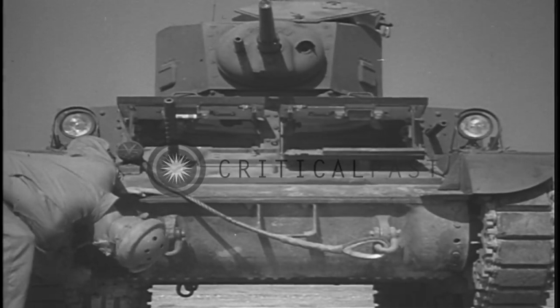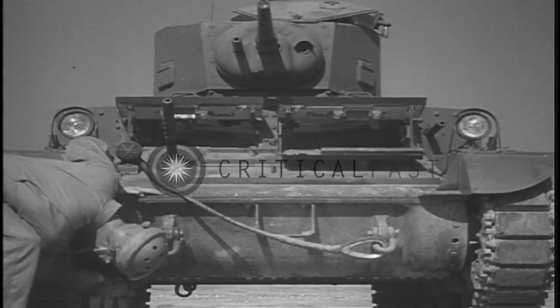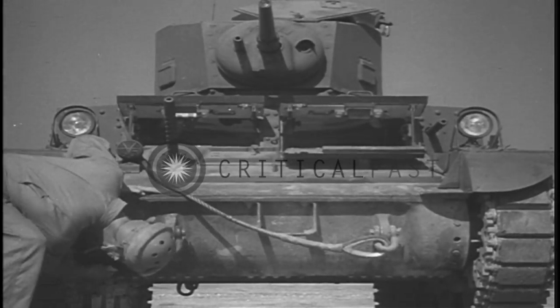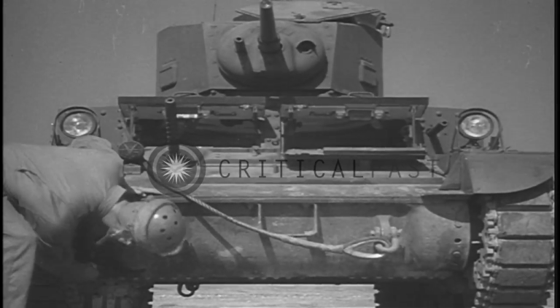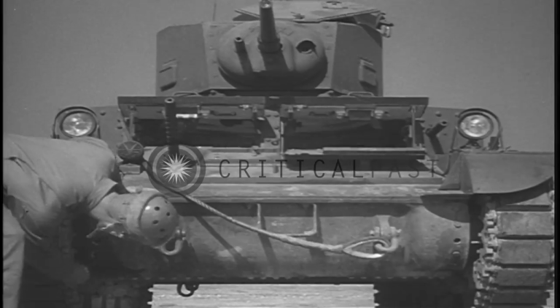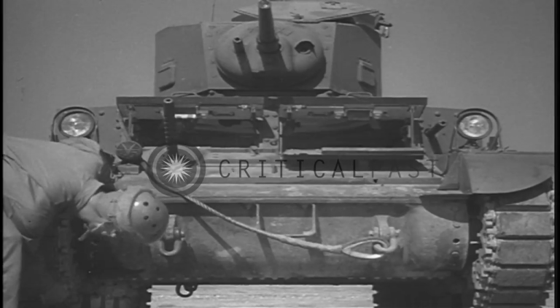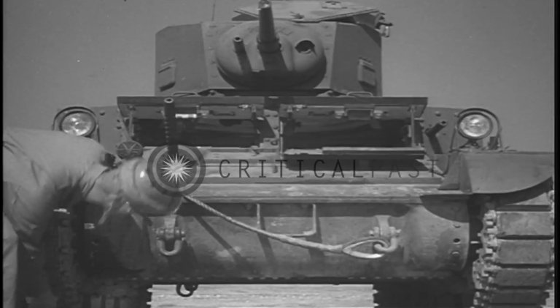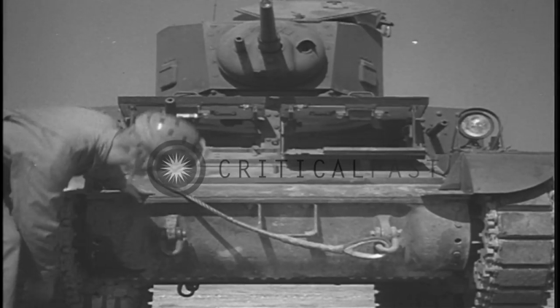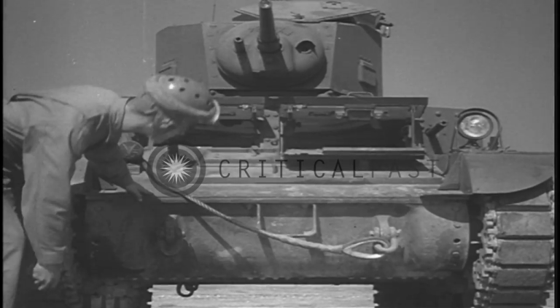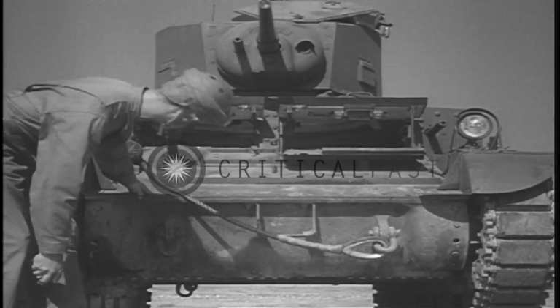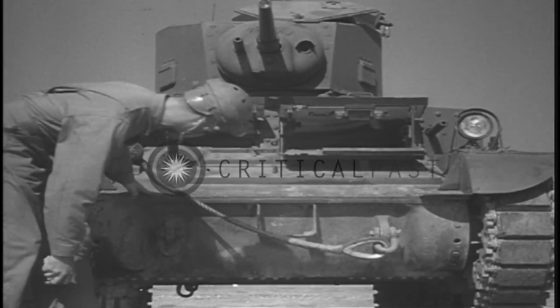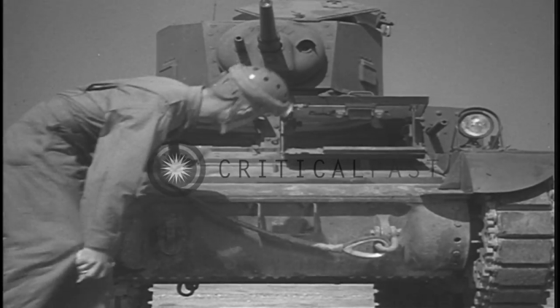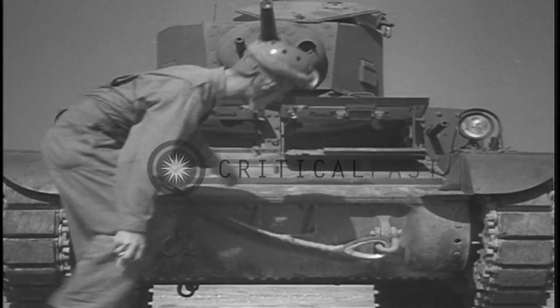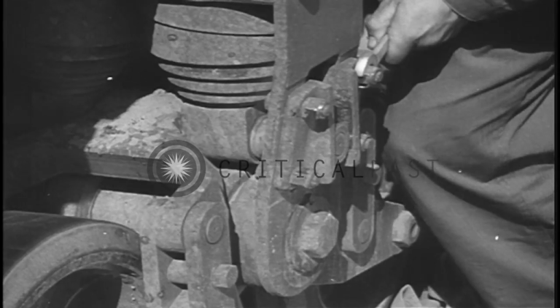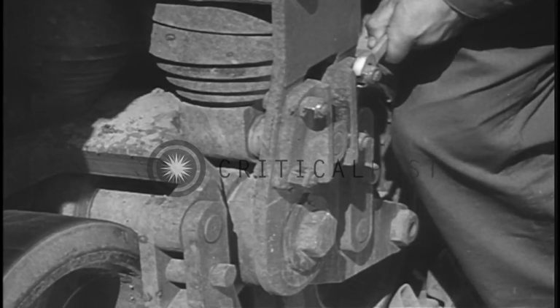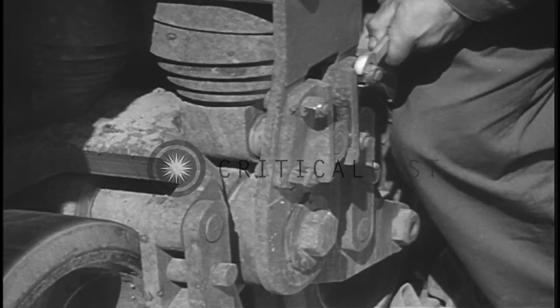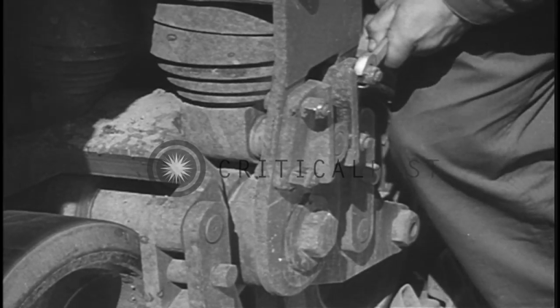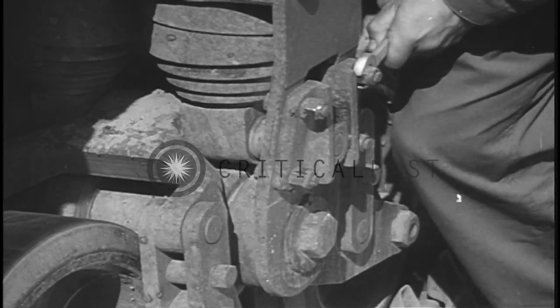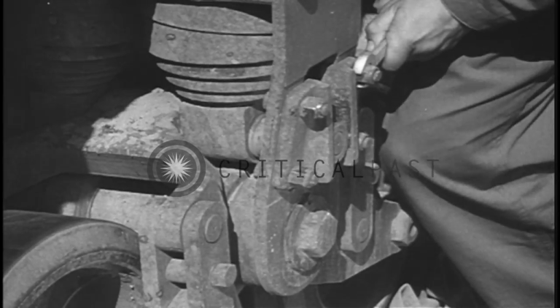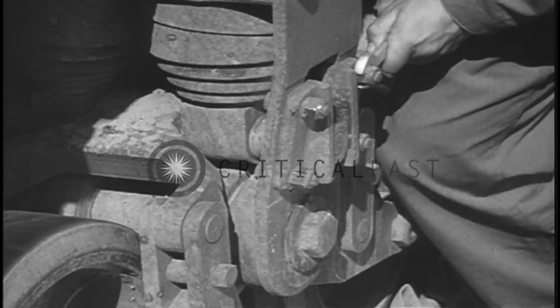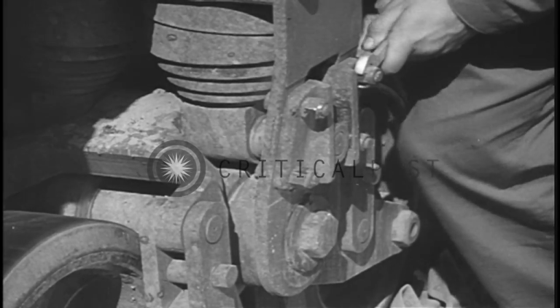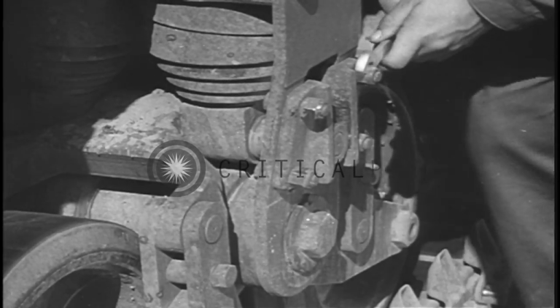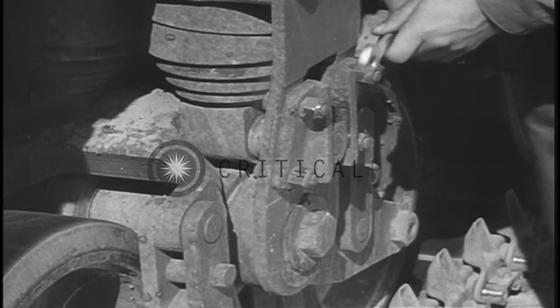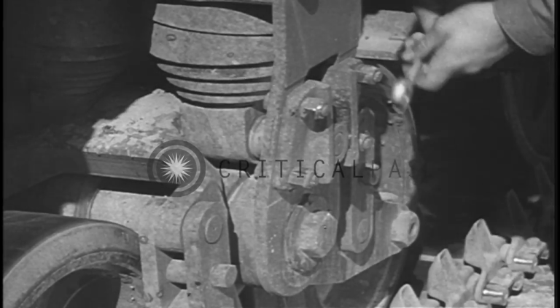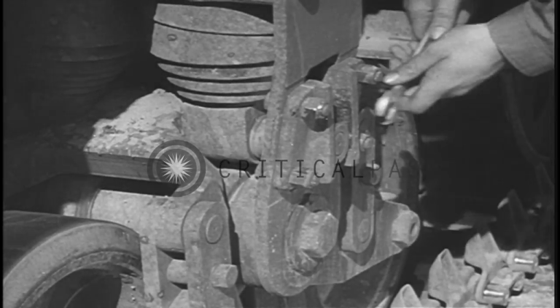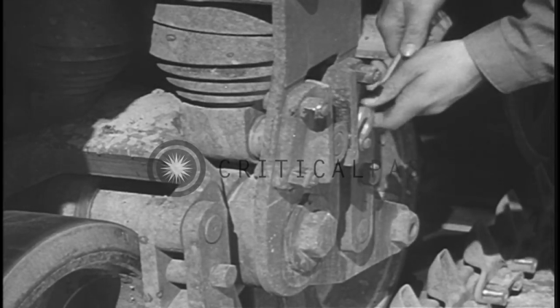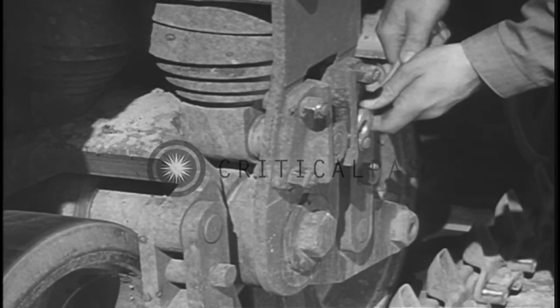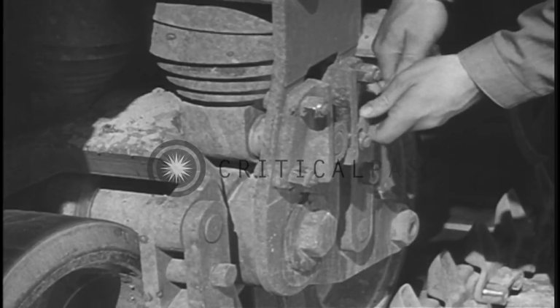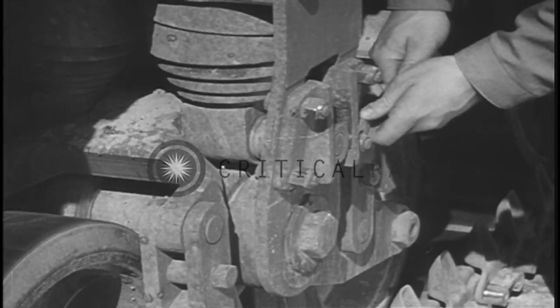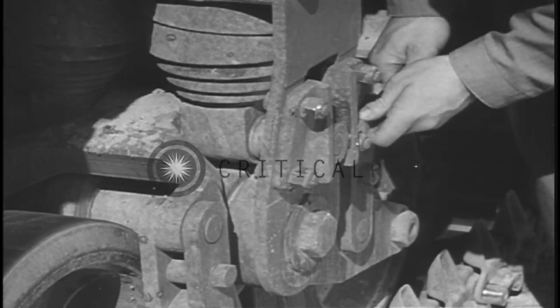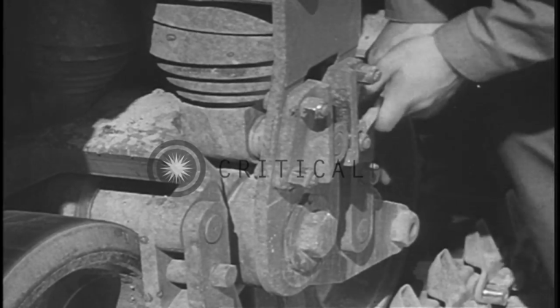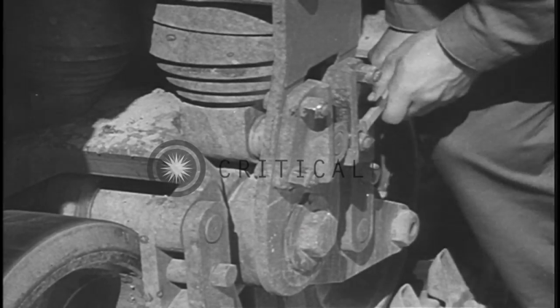He must know how to inspect his tank for mechanical defects and how to keep it in running condition.